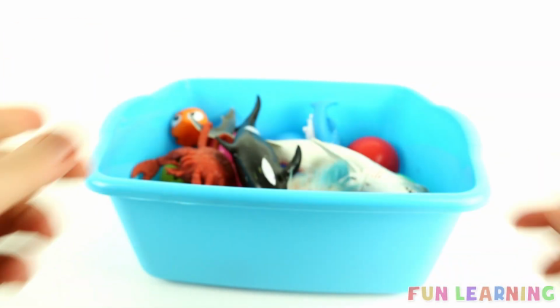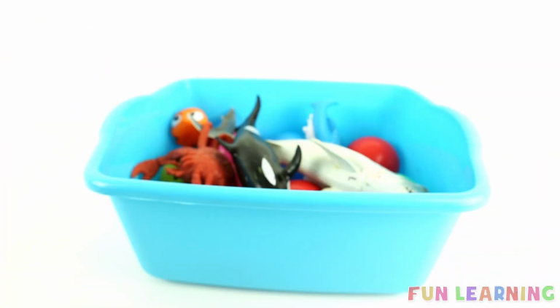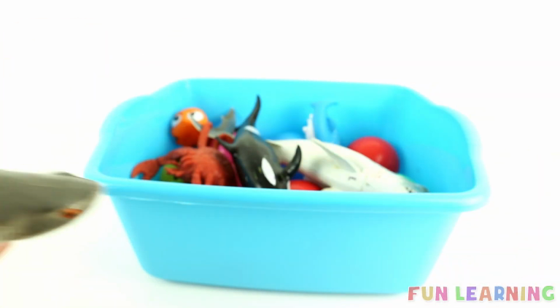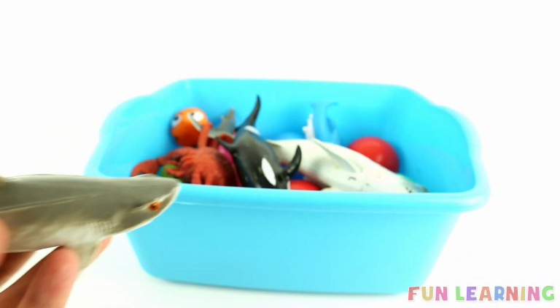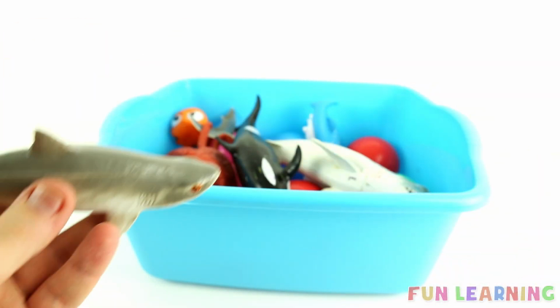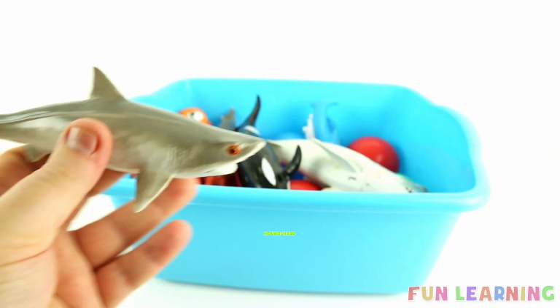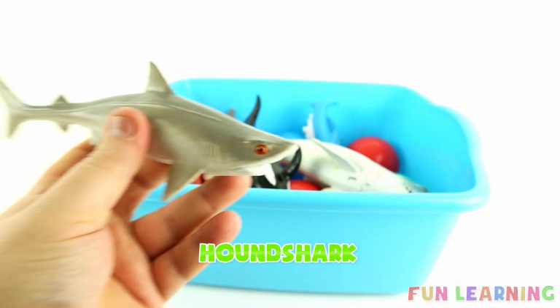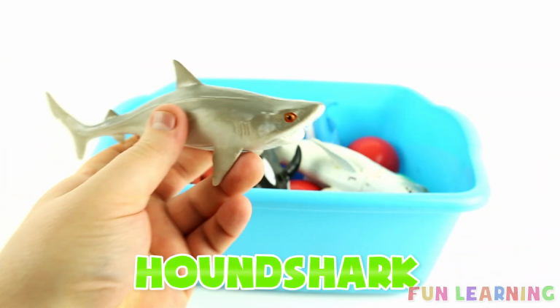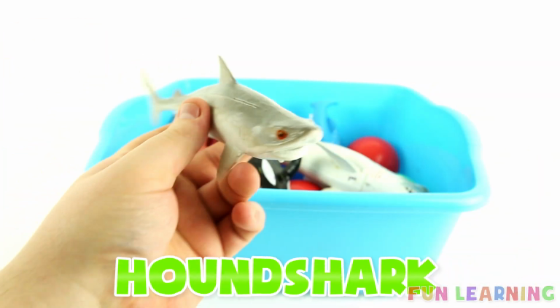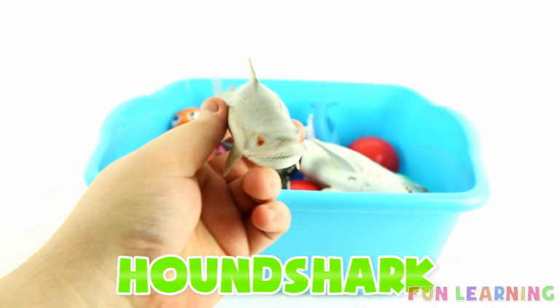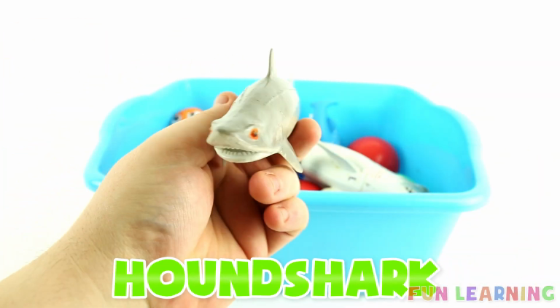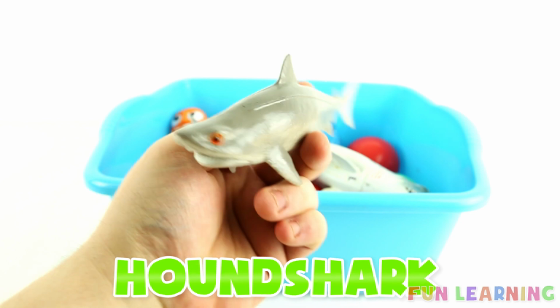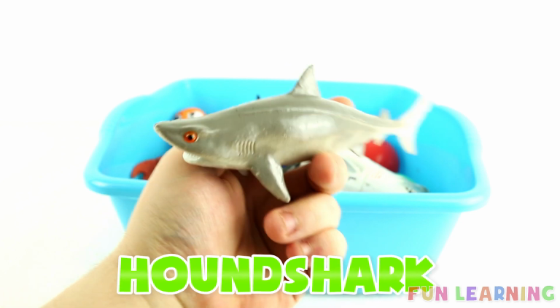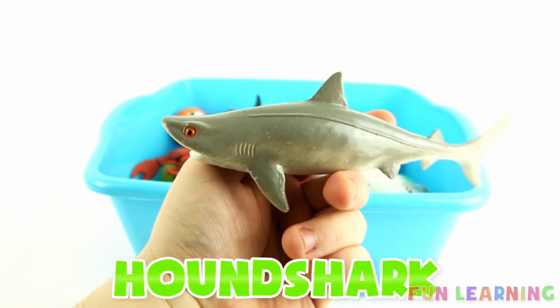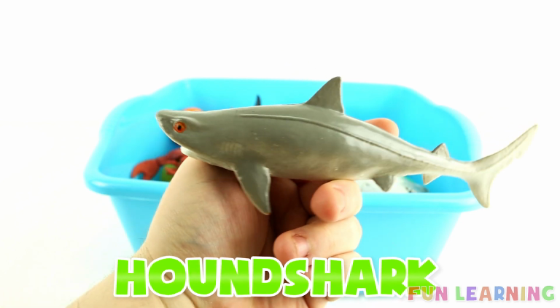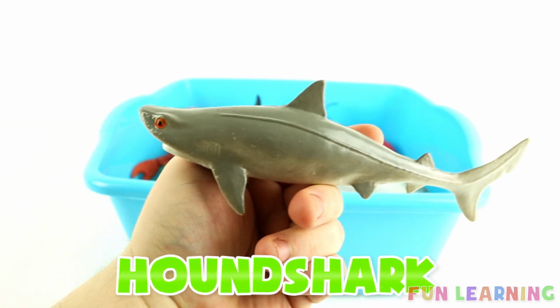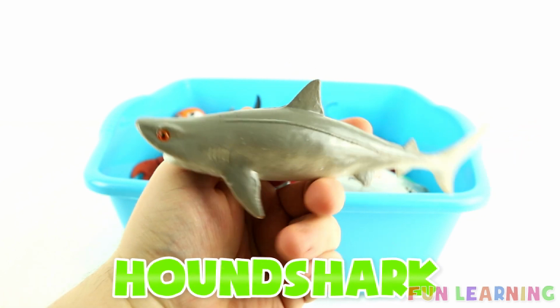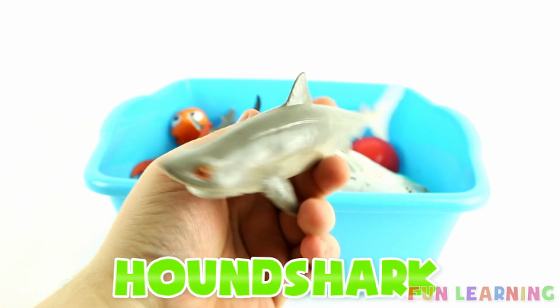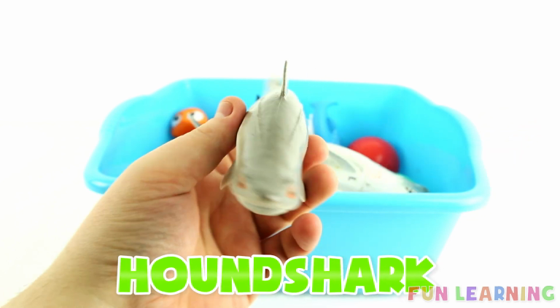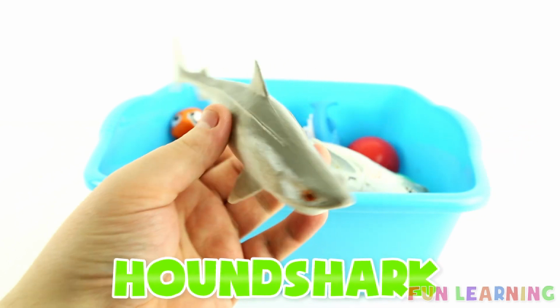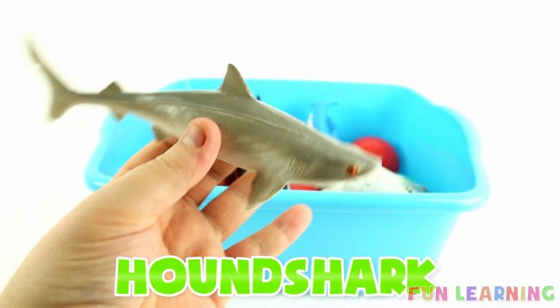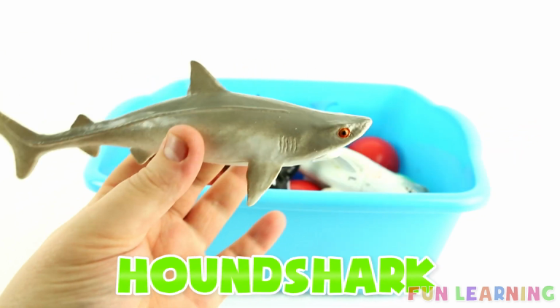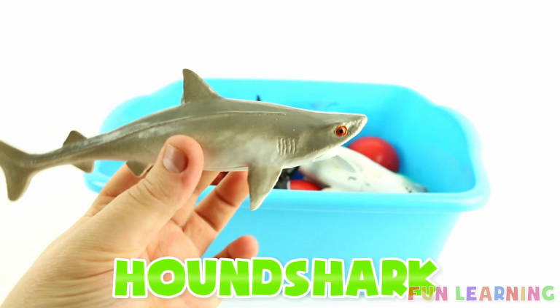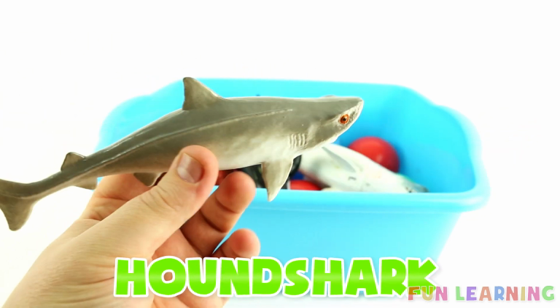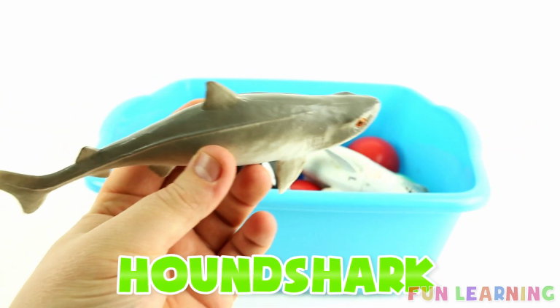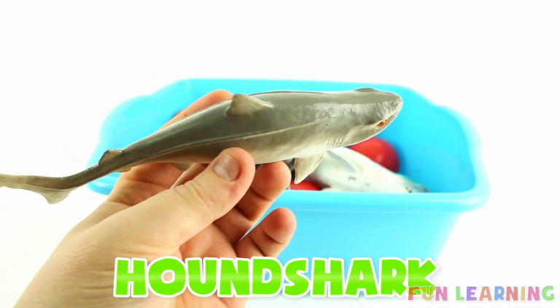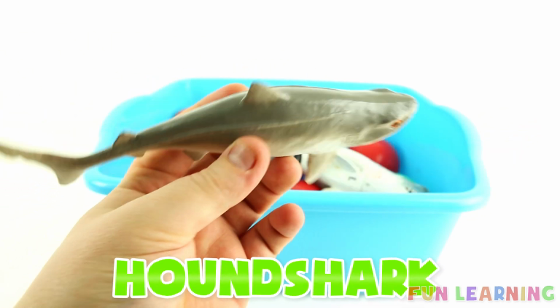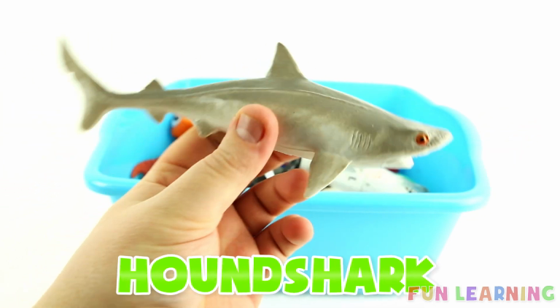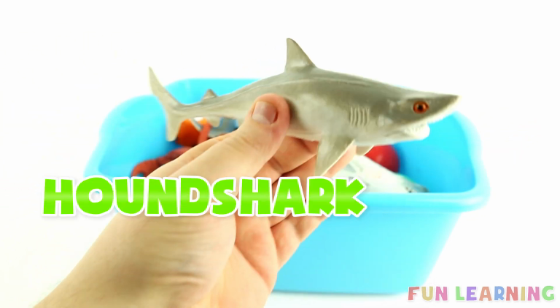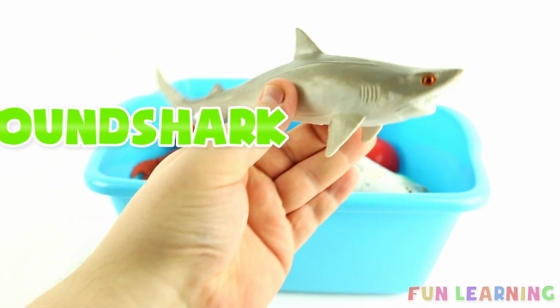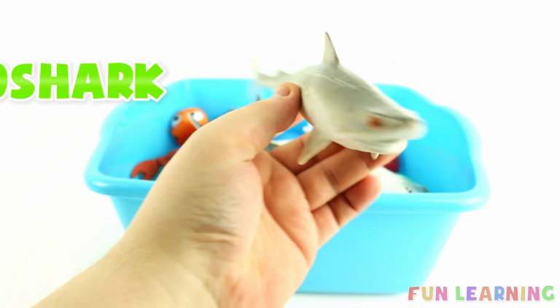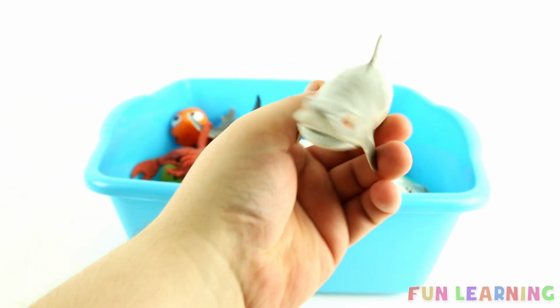H is for hound shark. Say it with me, hound shark.